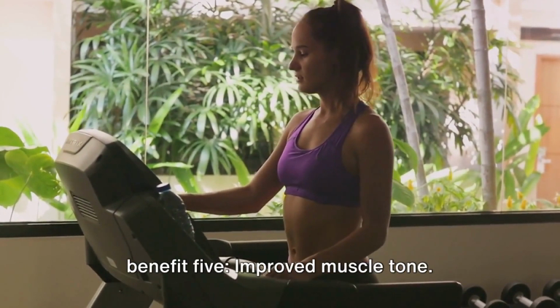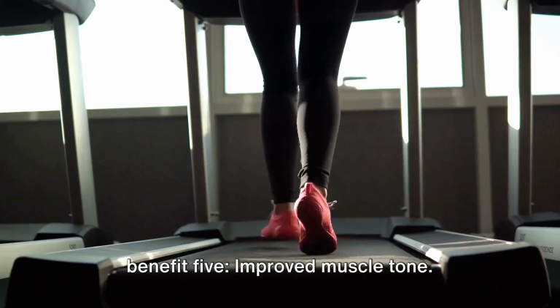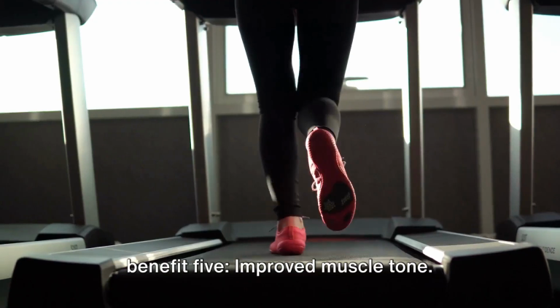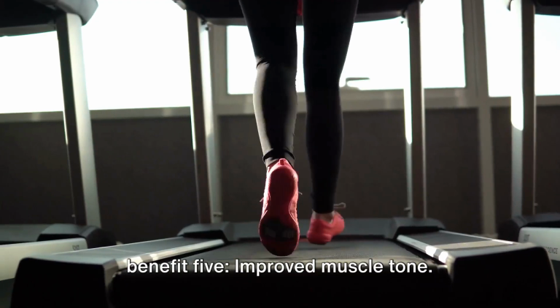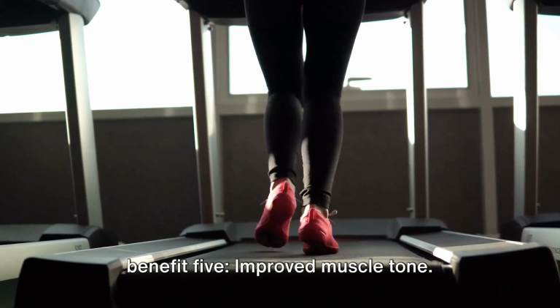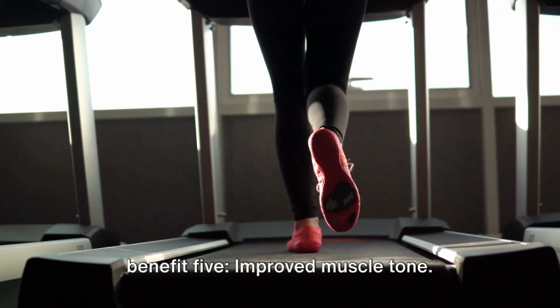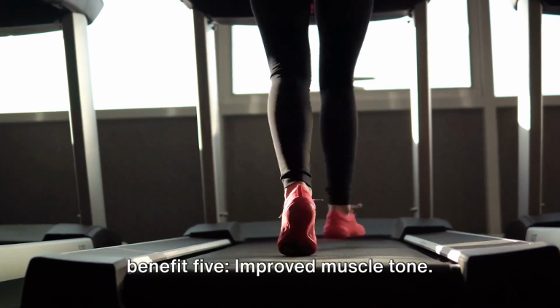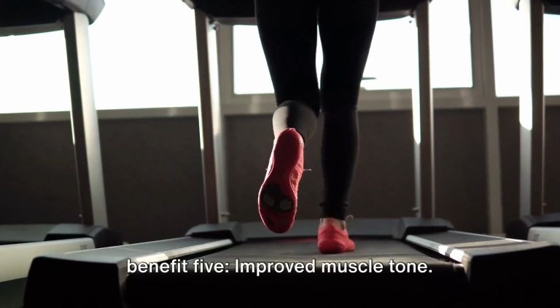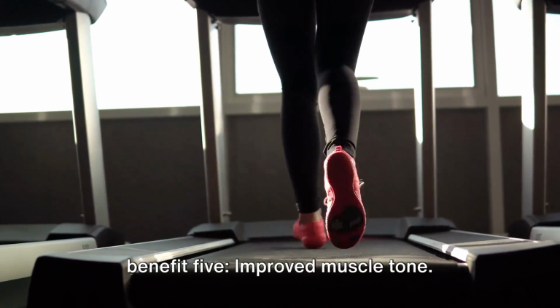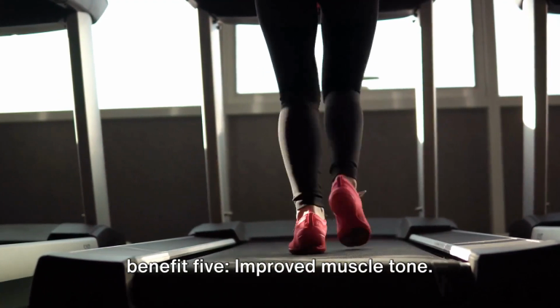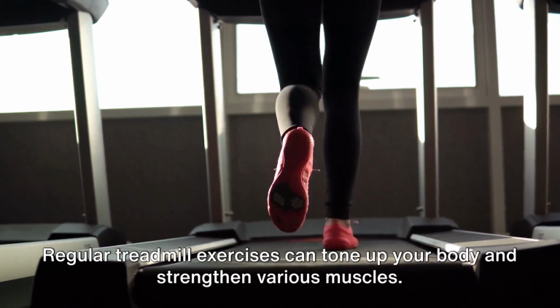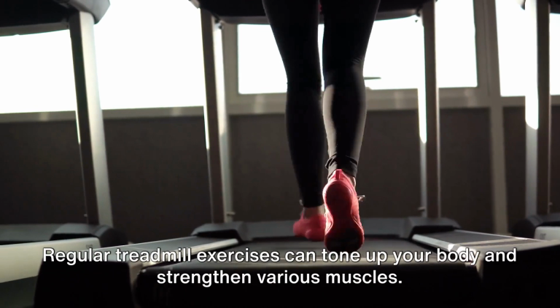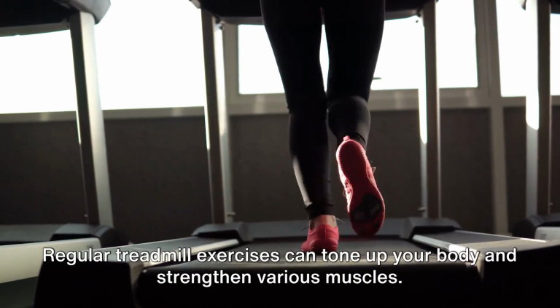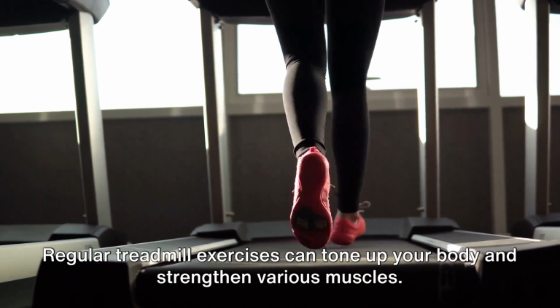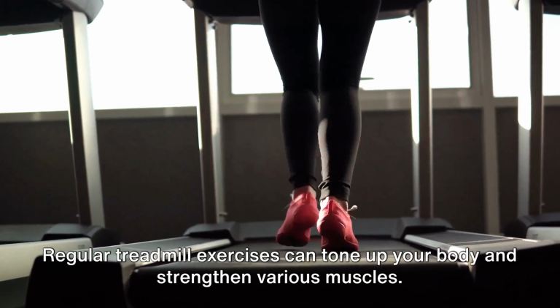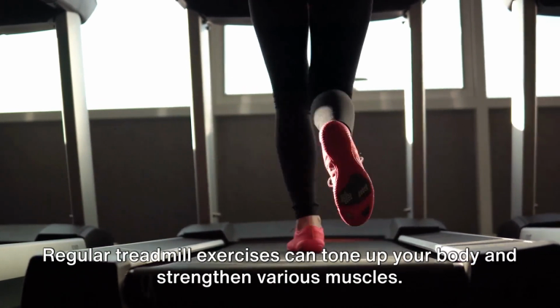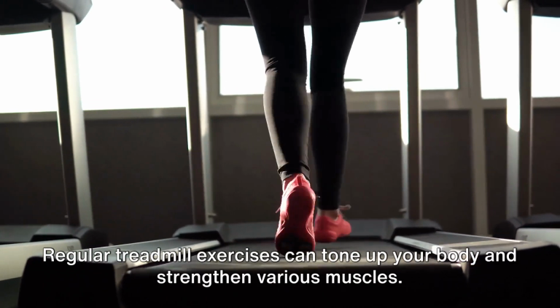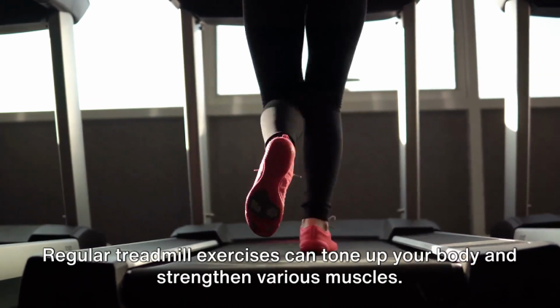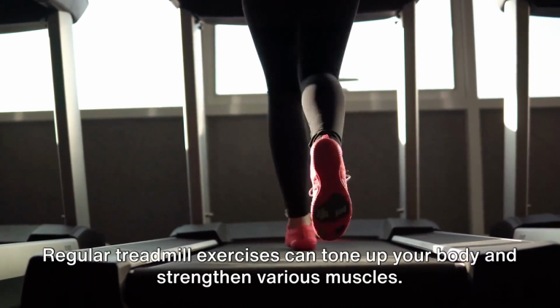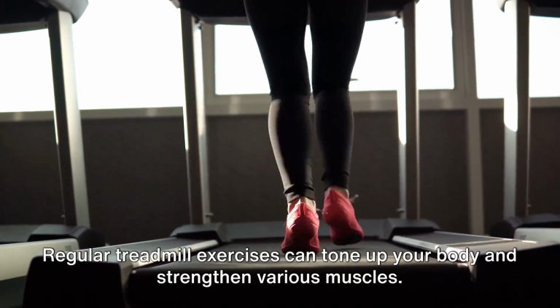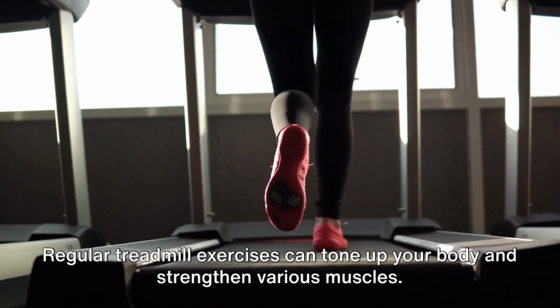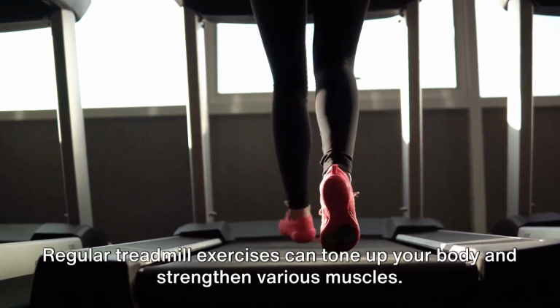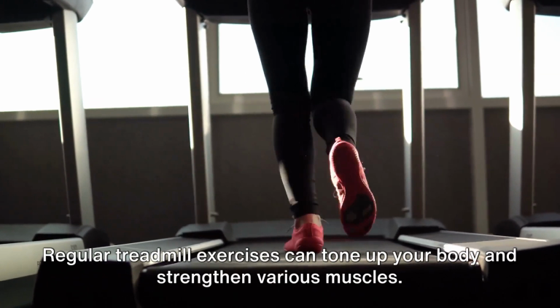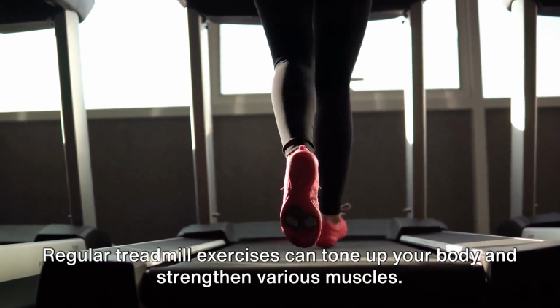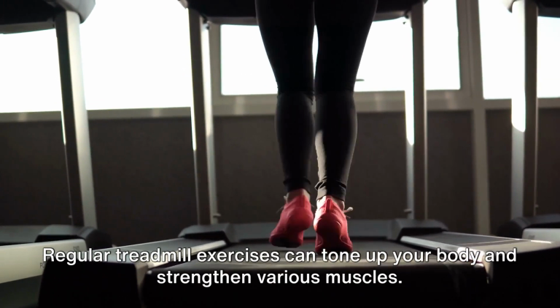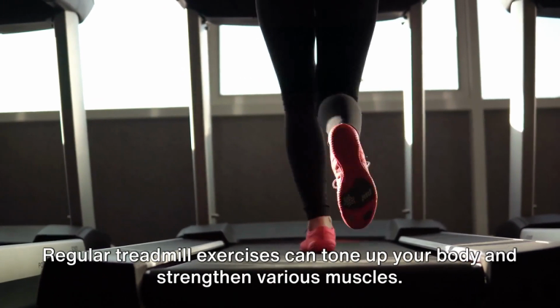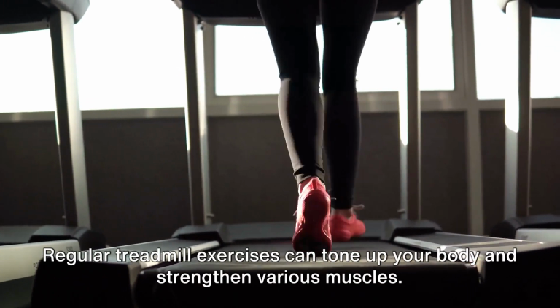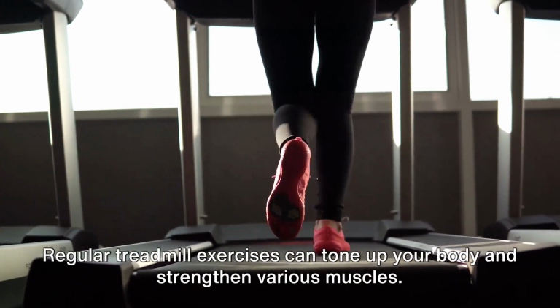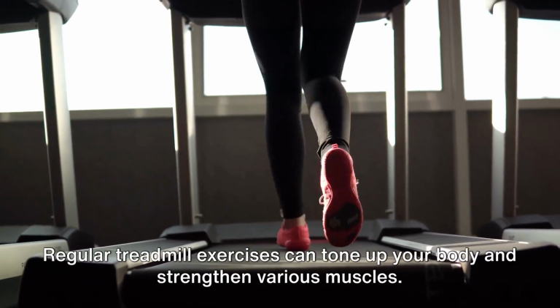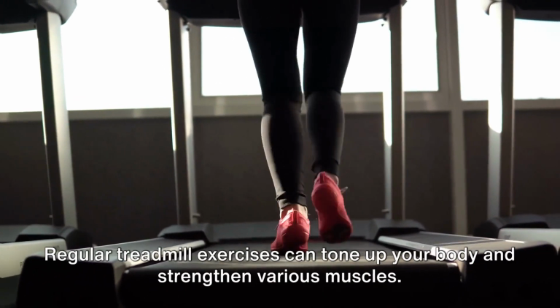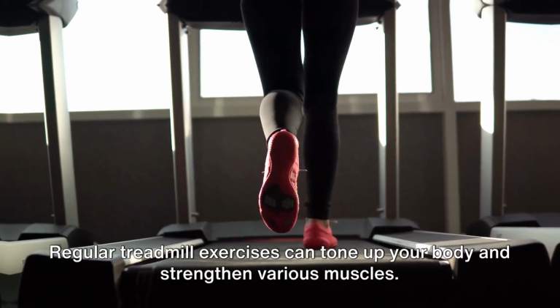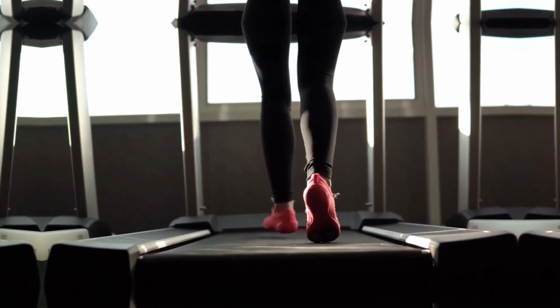Benefit 5: Improved Muscle Tone. Regular treadmill exercises can tone up your body and strengthen various muscles.